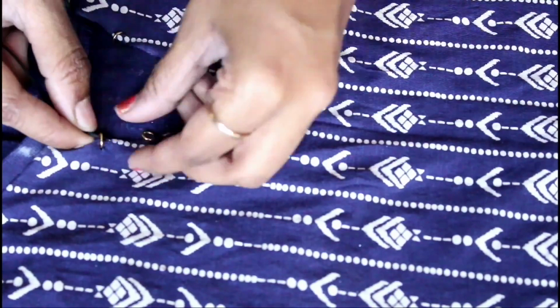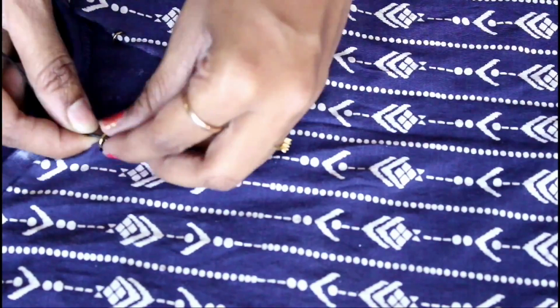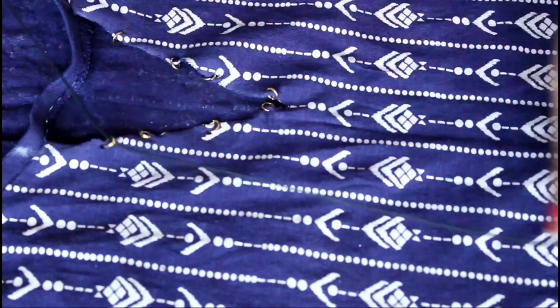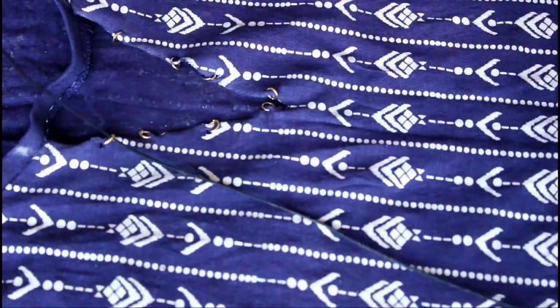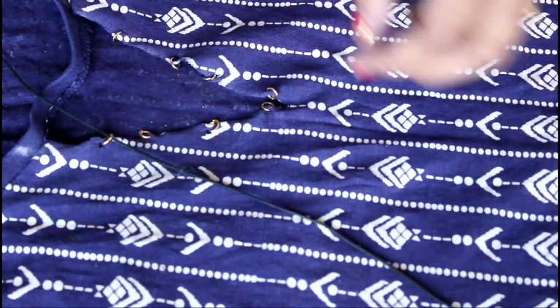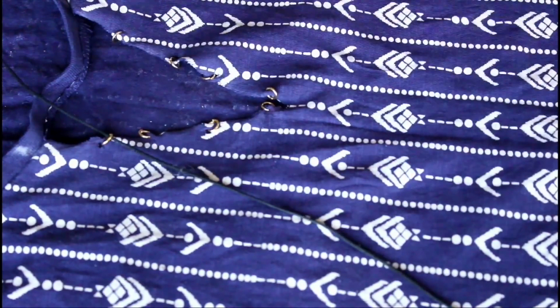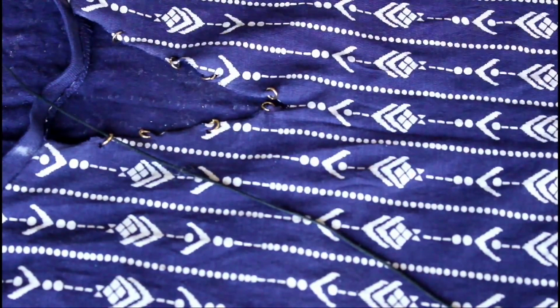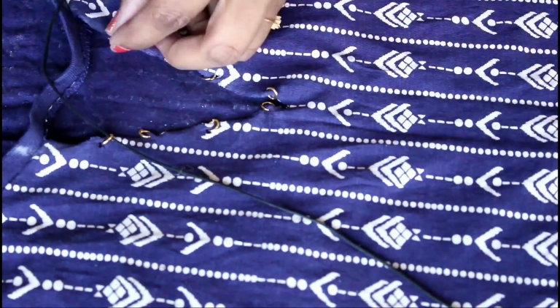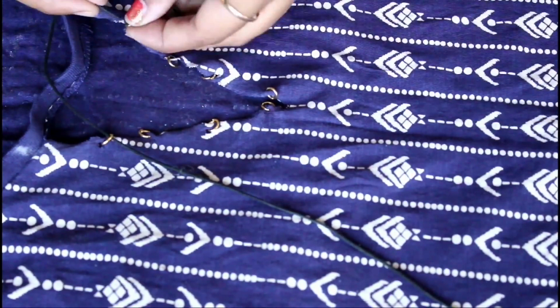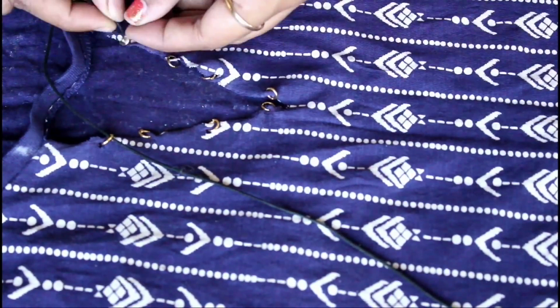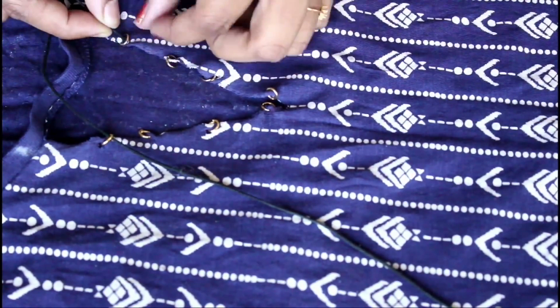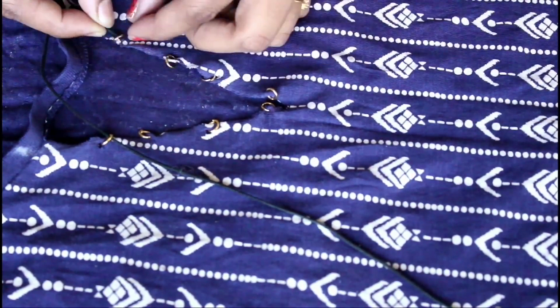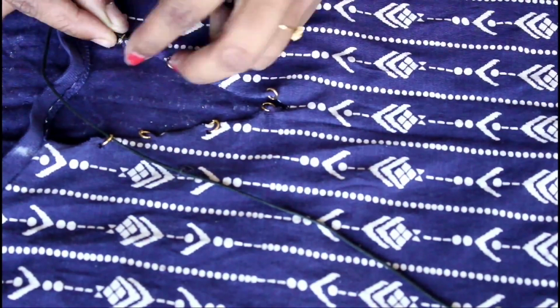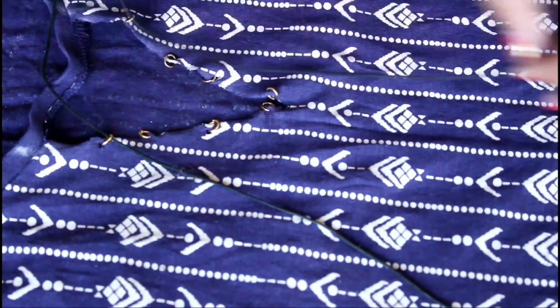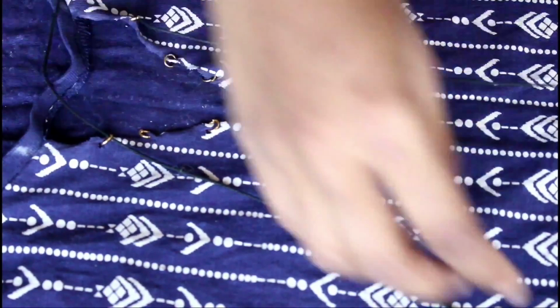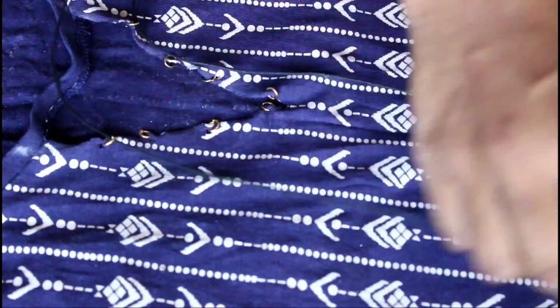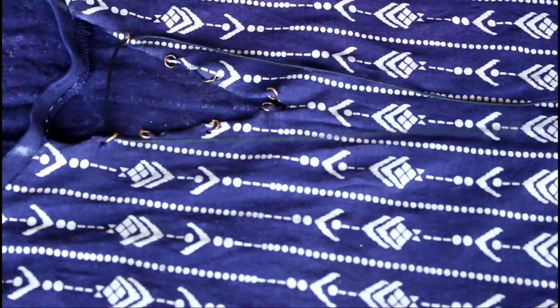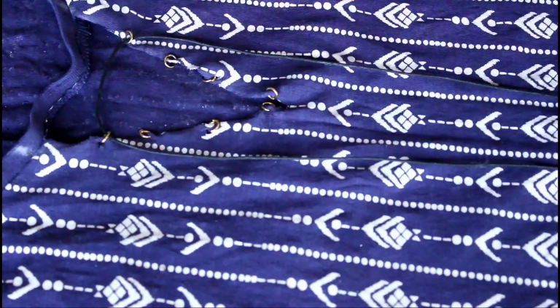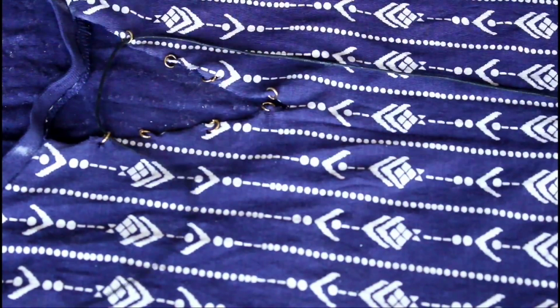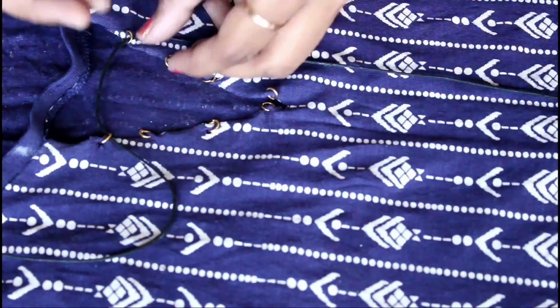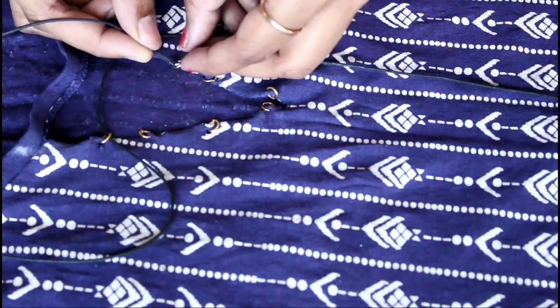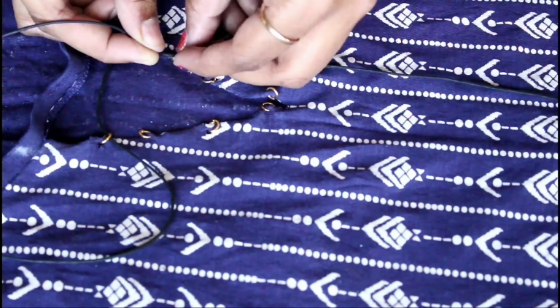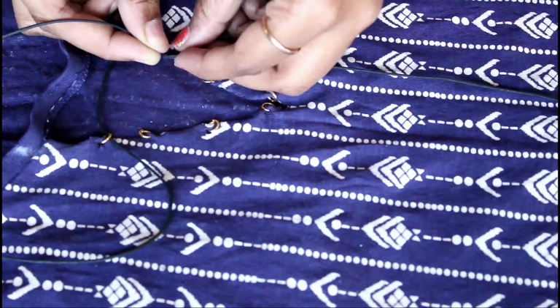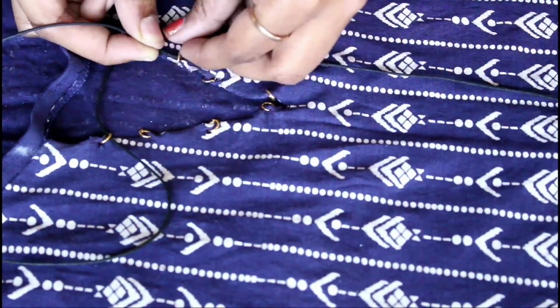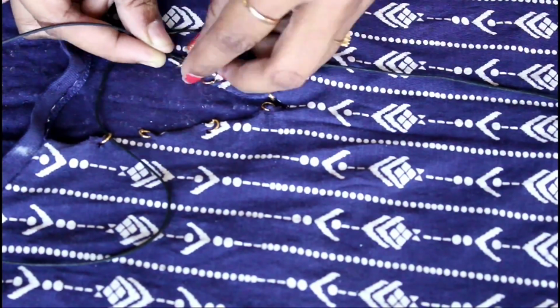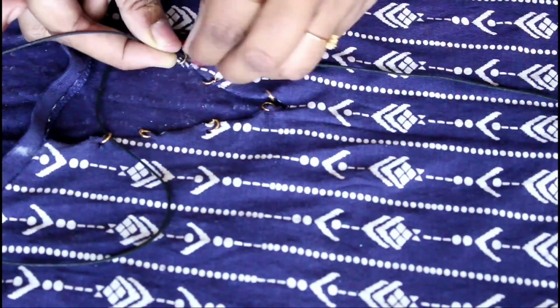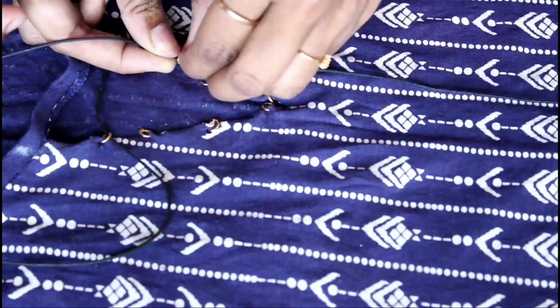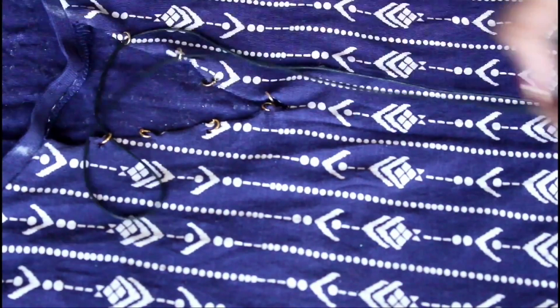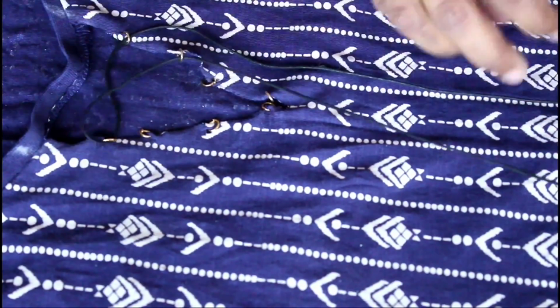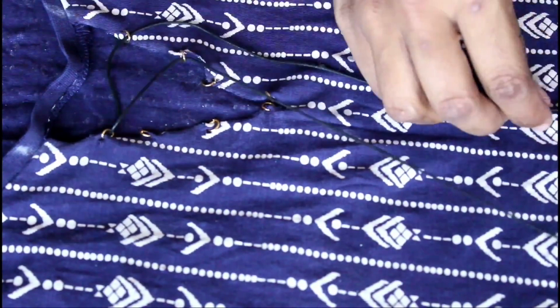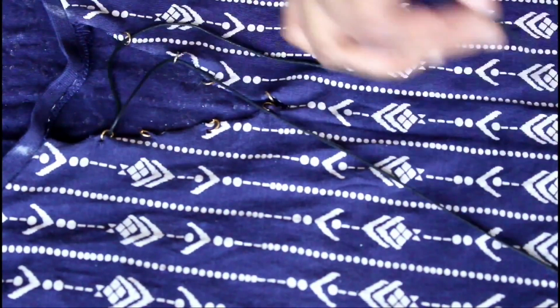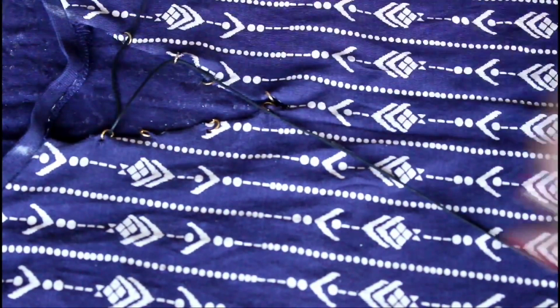Using the black thread, I am going to put it through the jump rings like a shoelace.